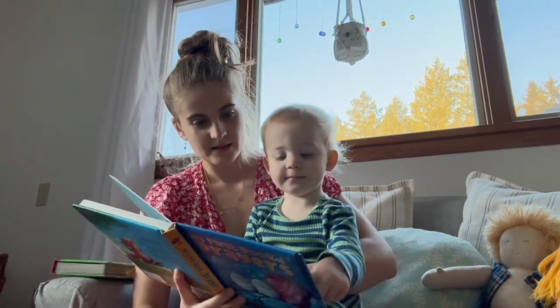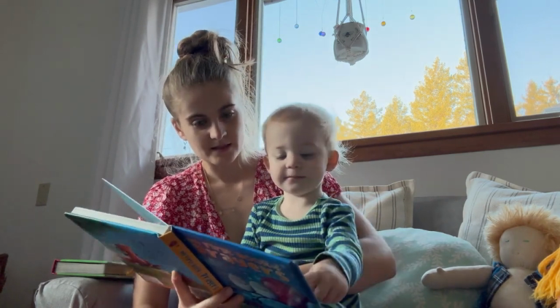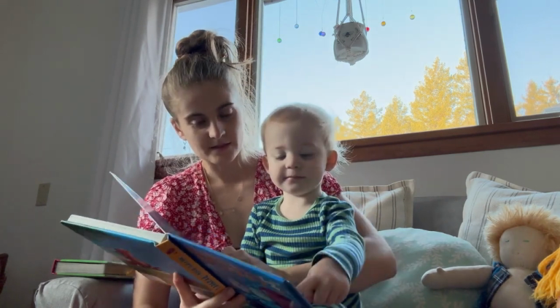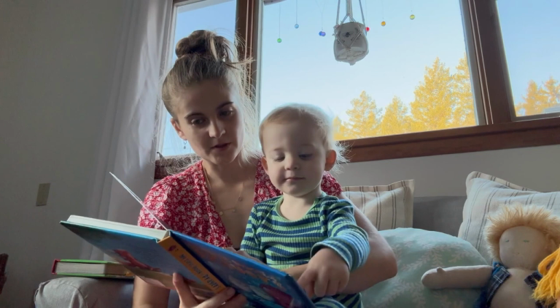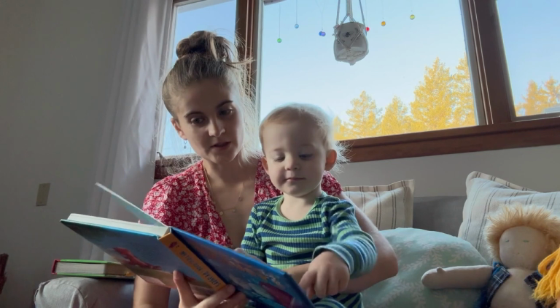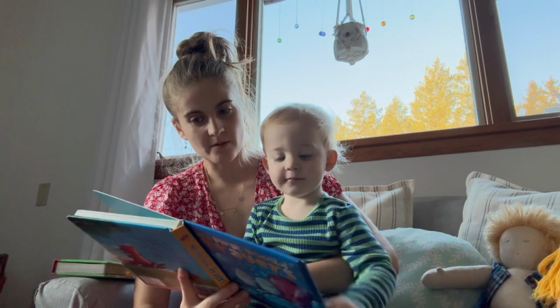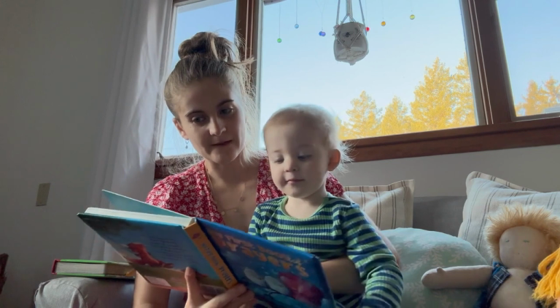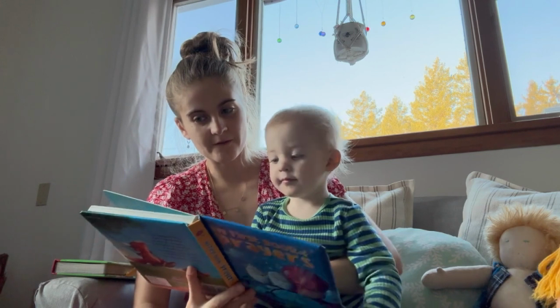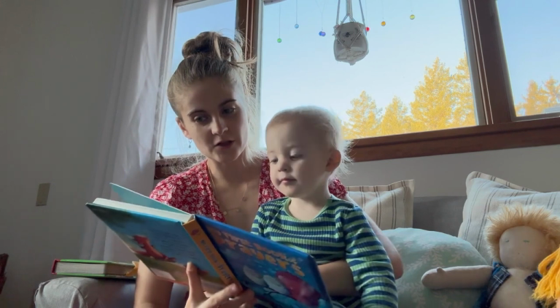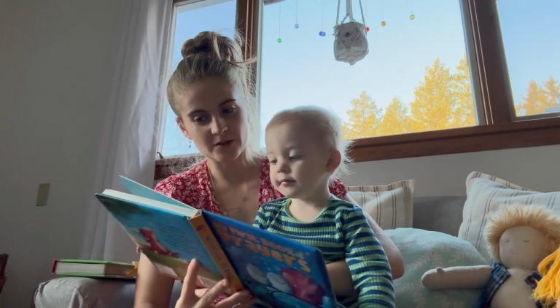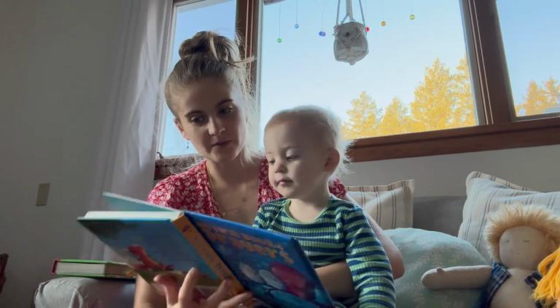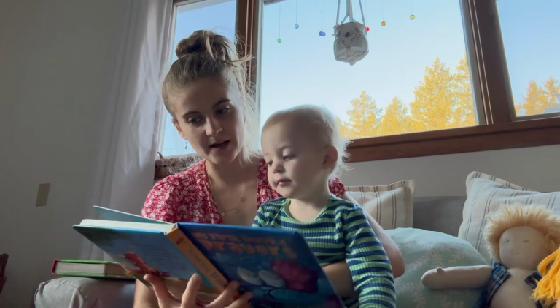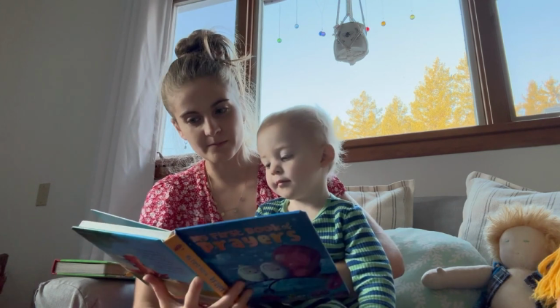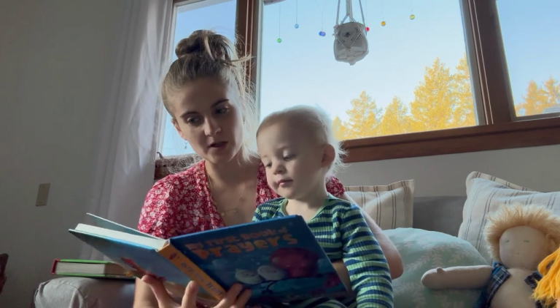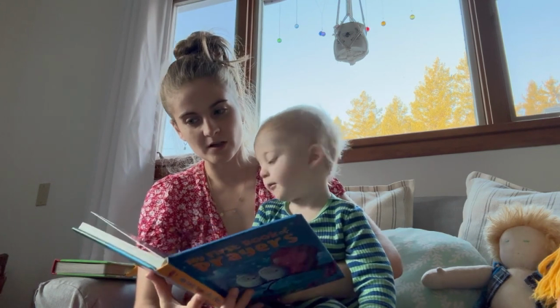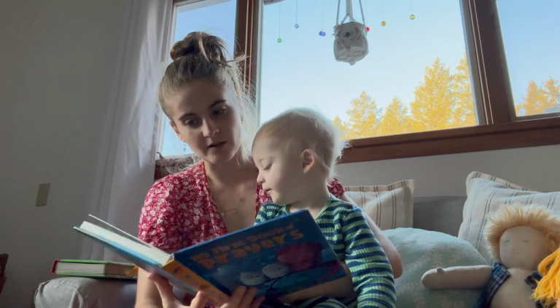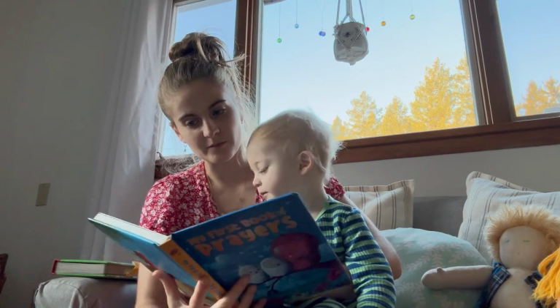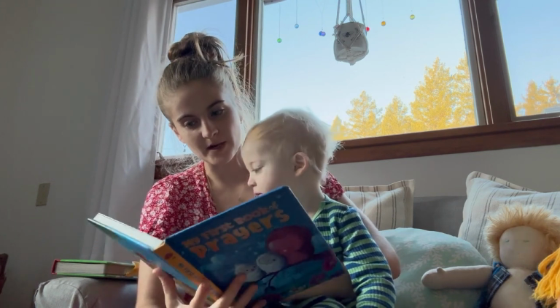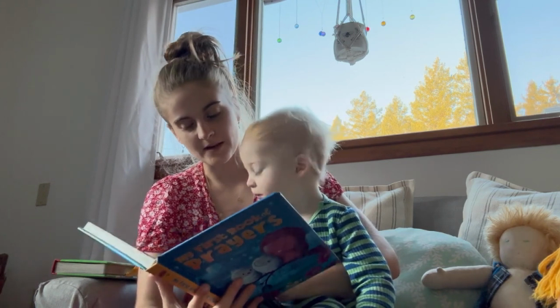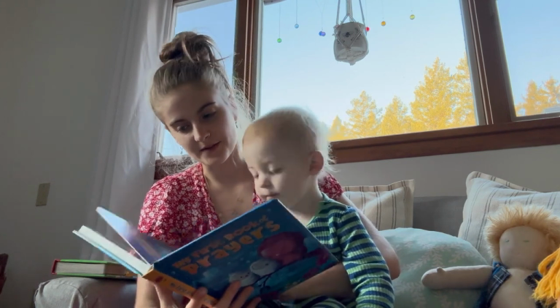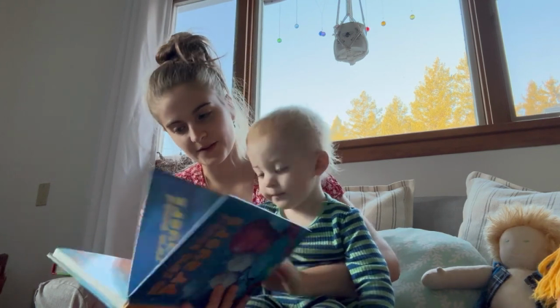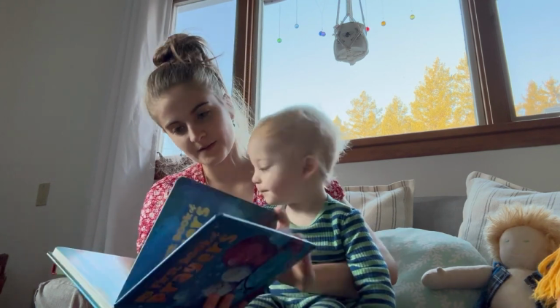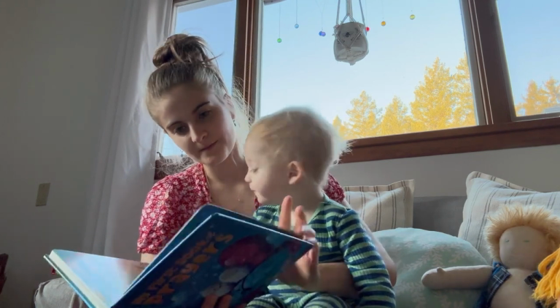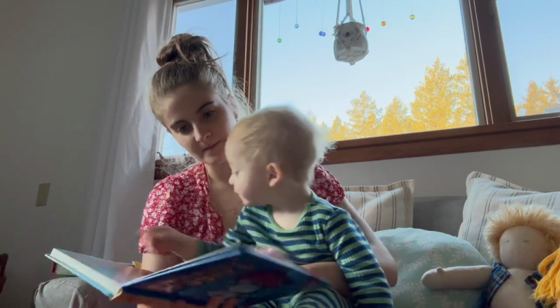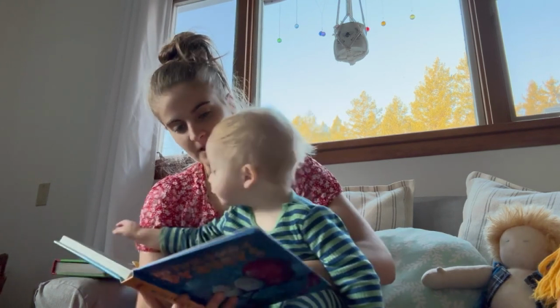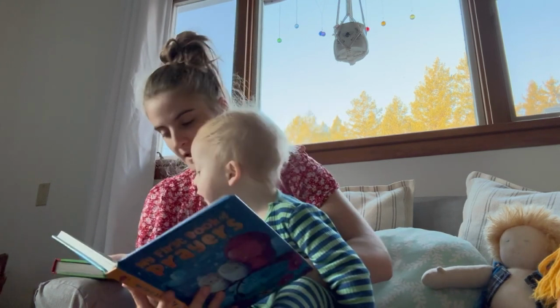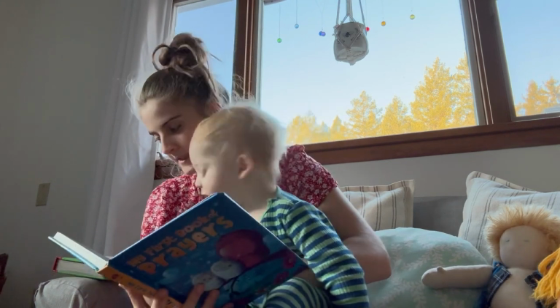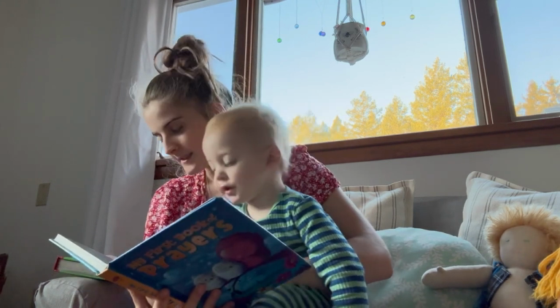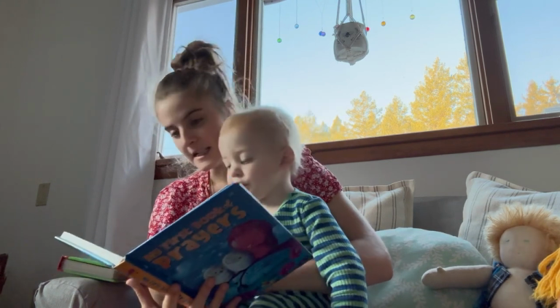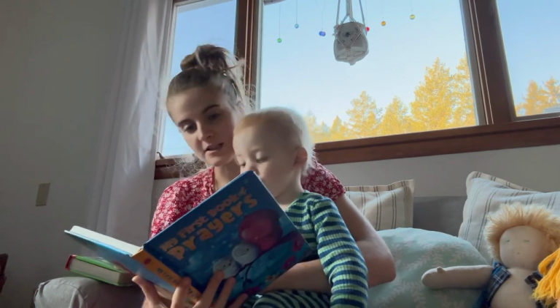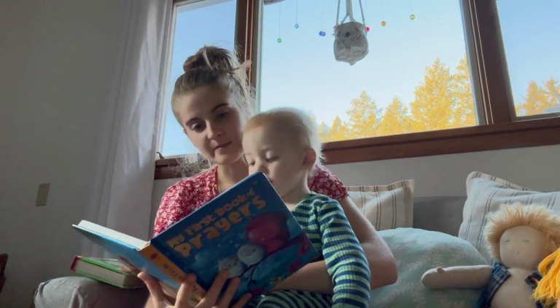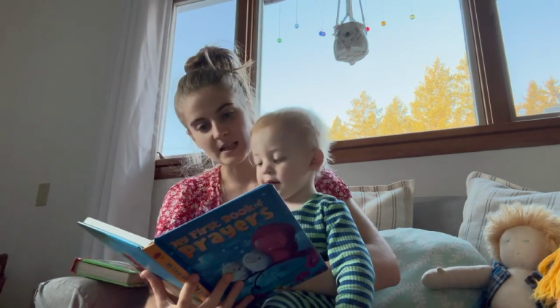Then I sat and read a little bit with my son.